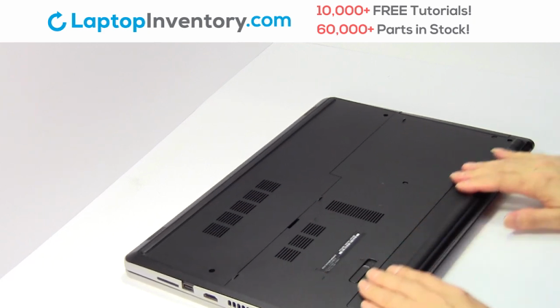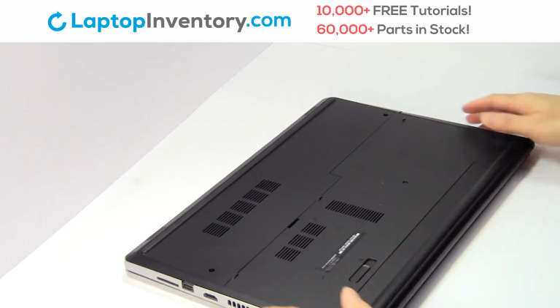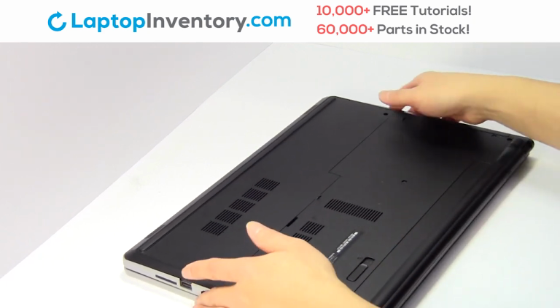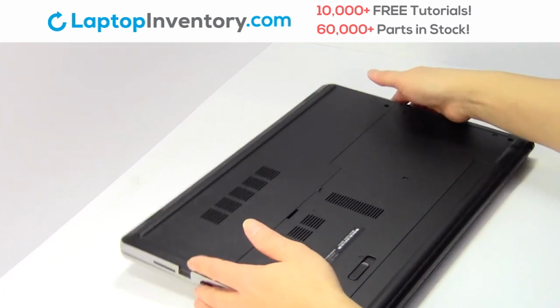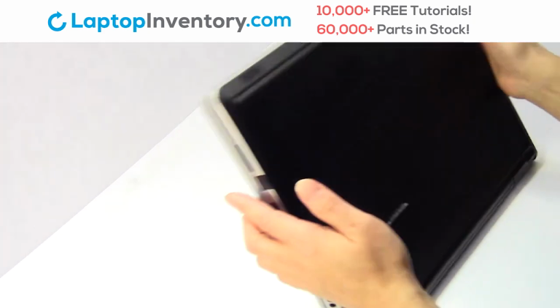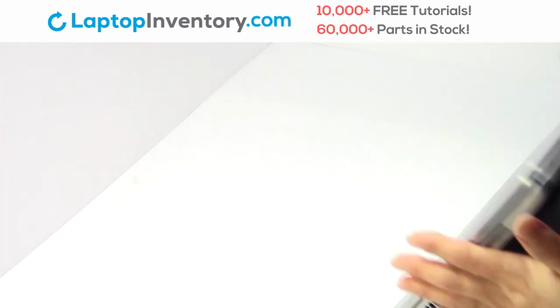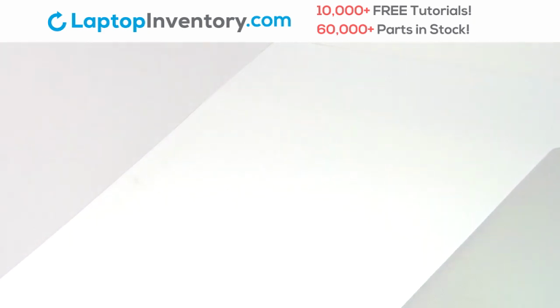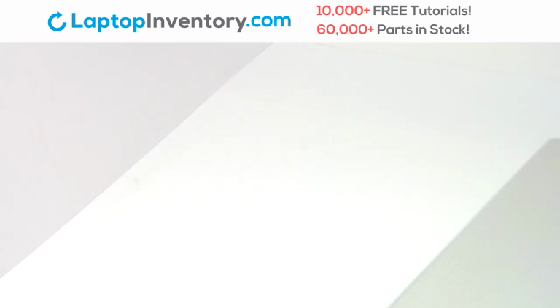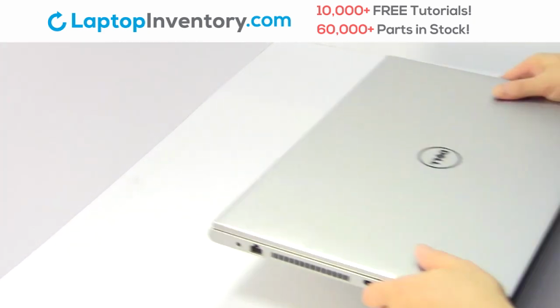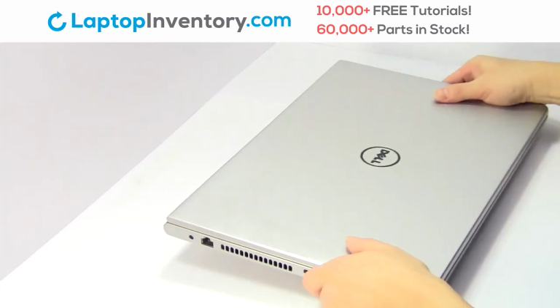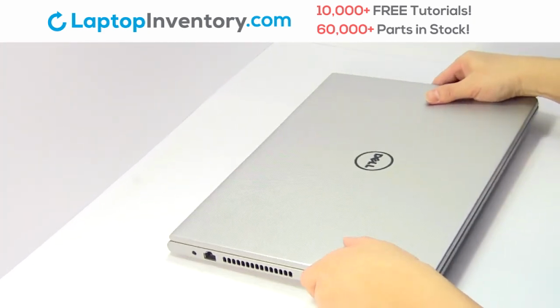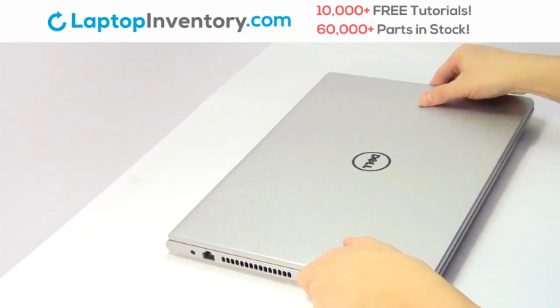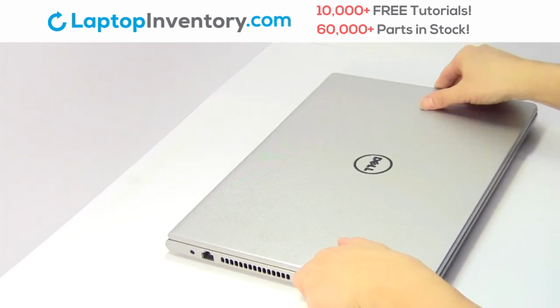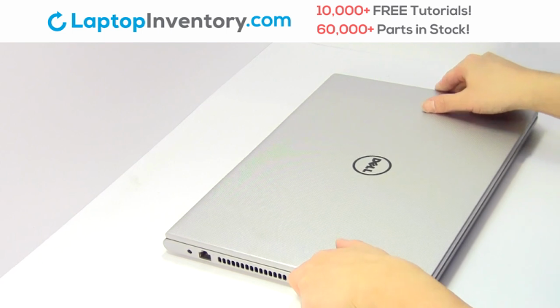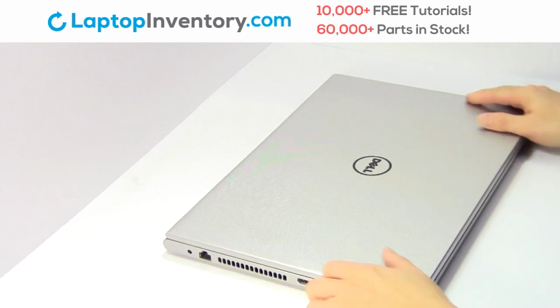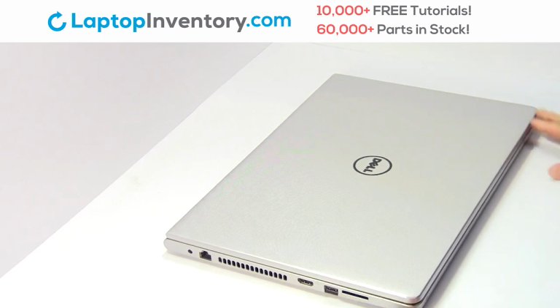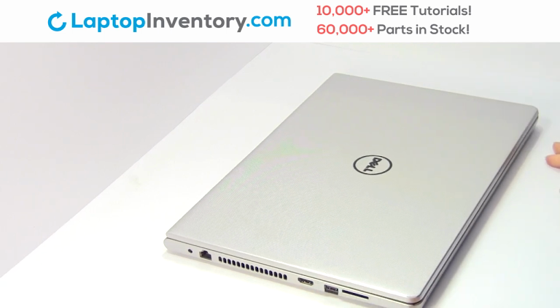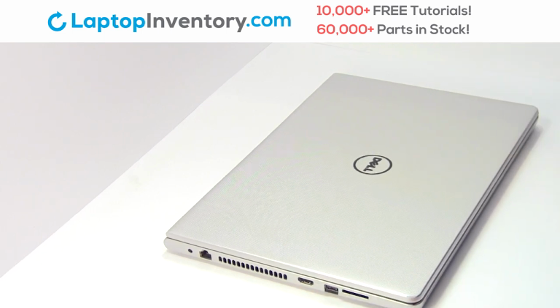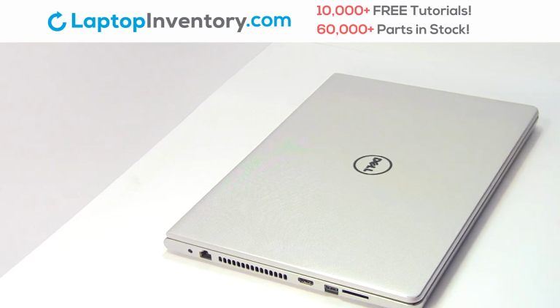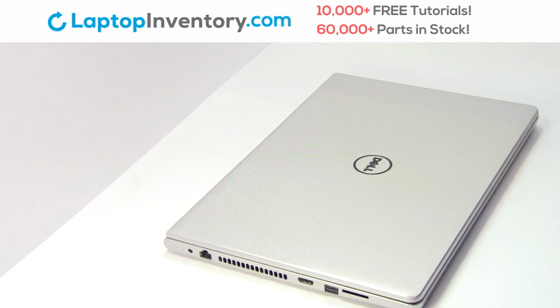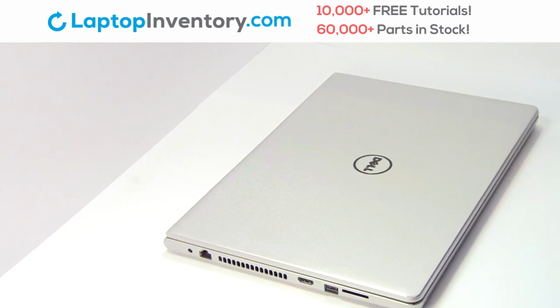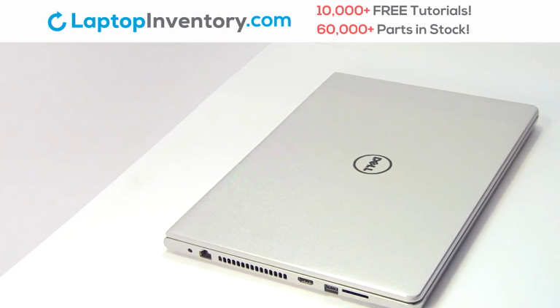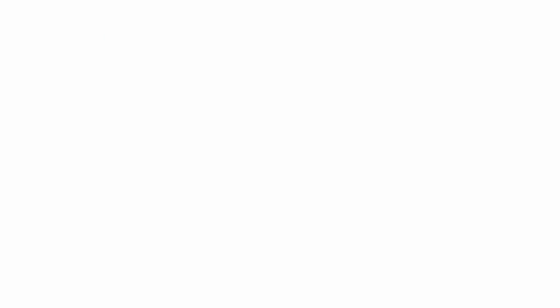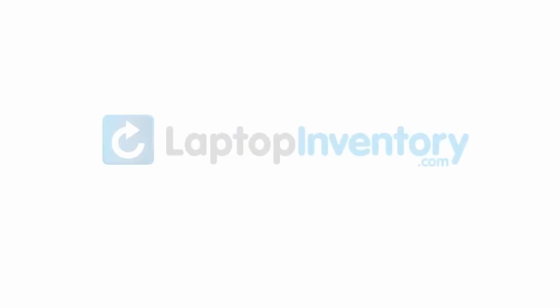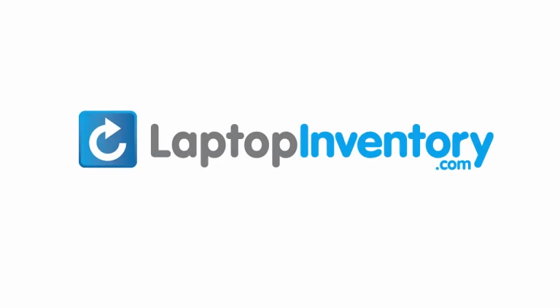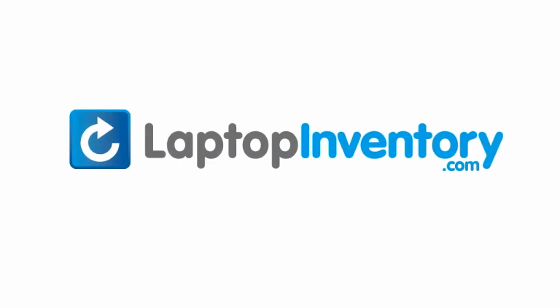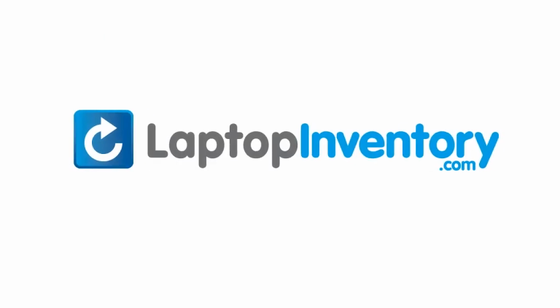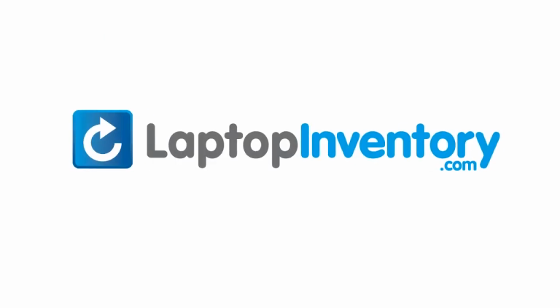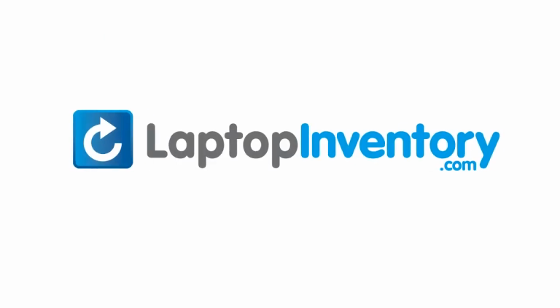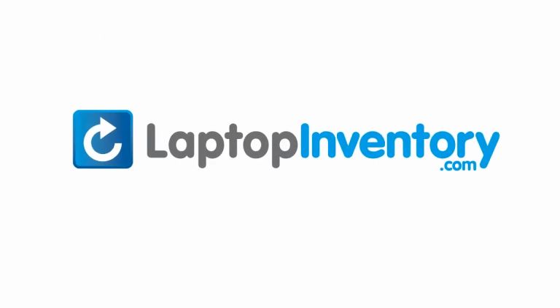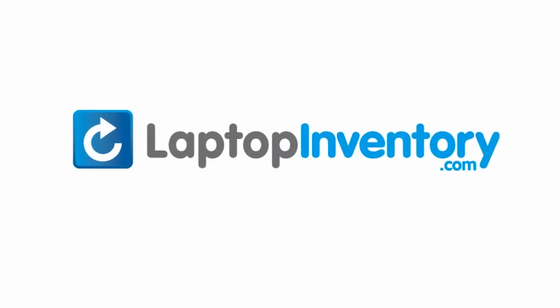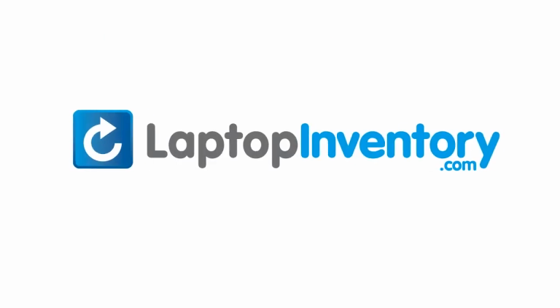That's all. You just replaced your laptop hard drive. LaptopInventory.com.